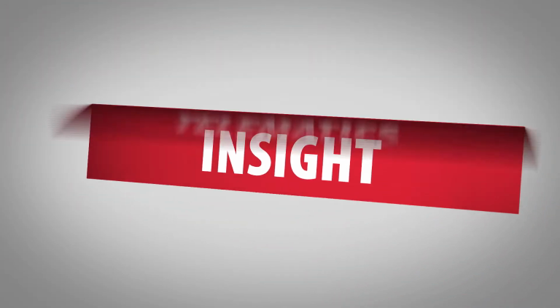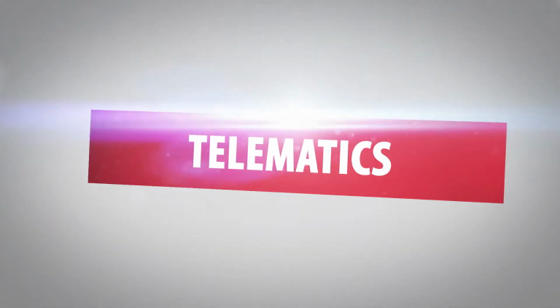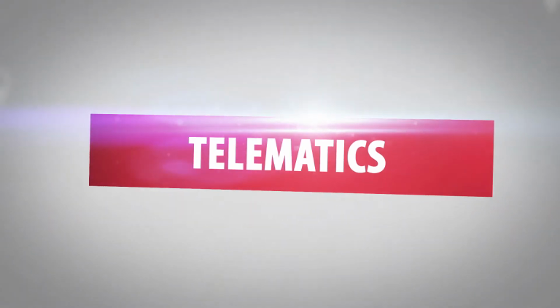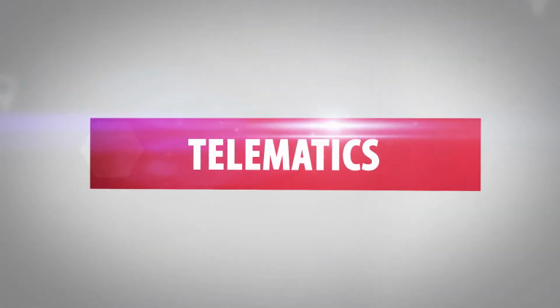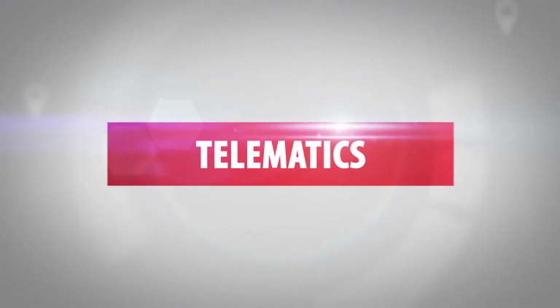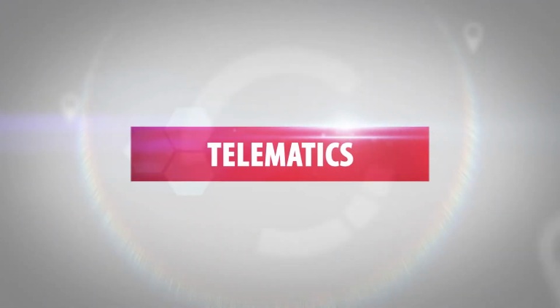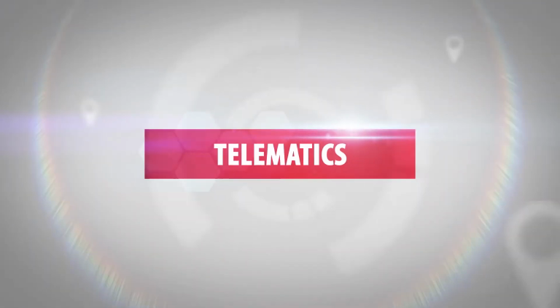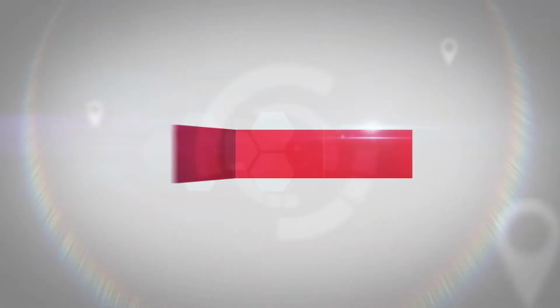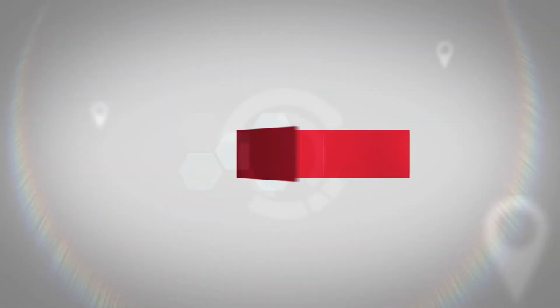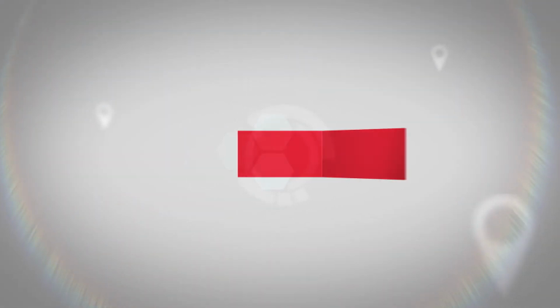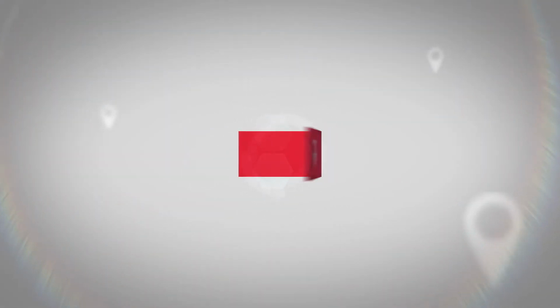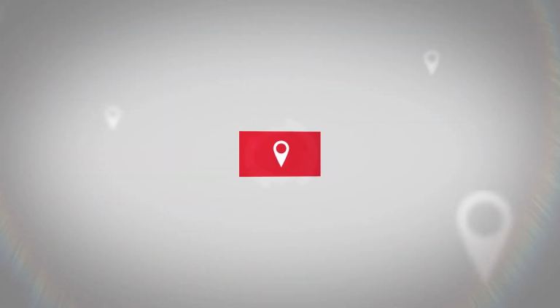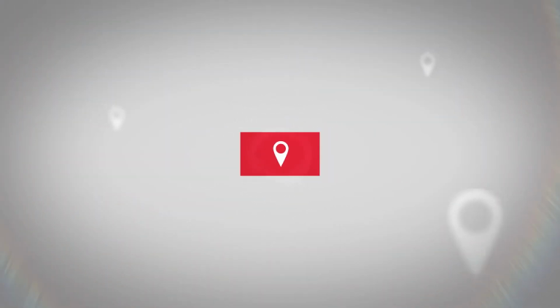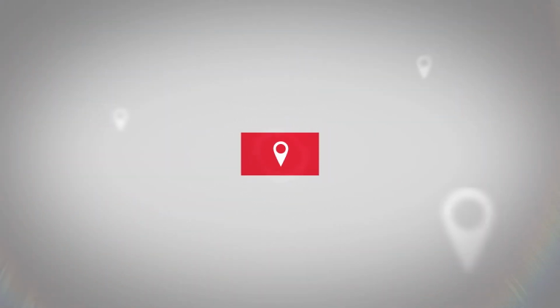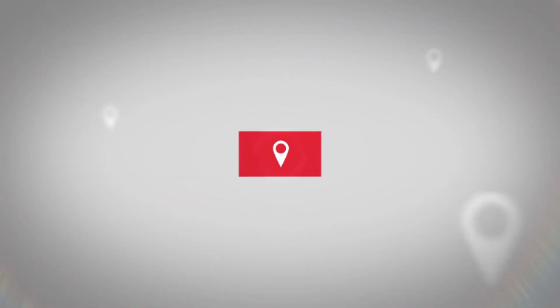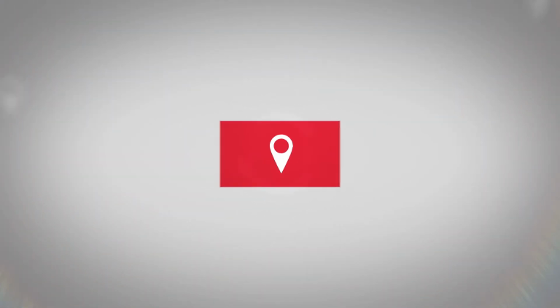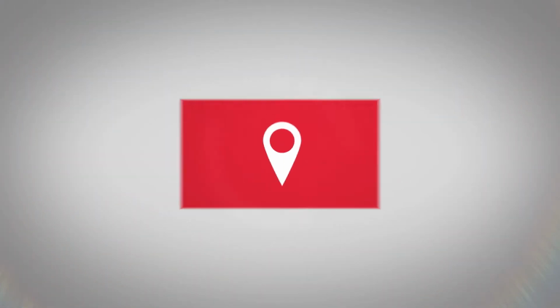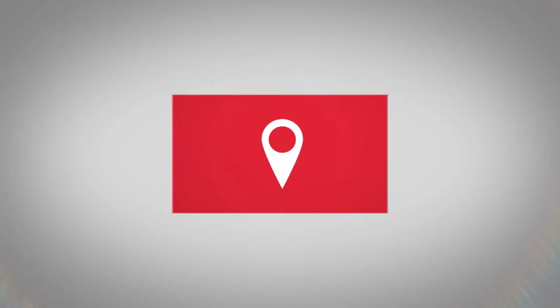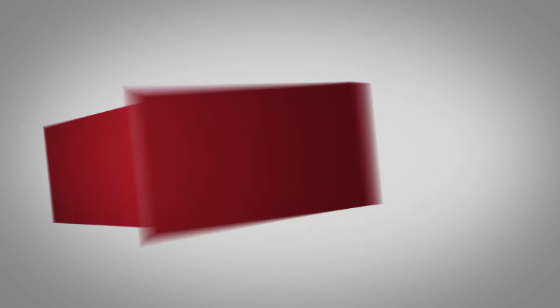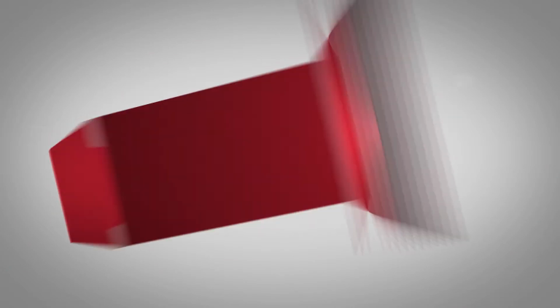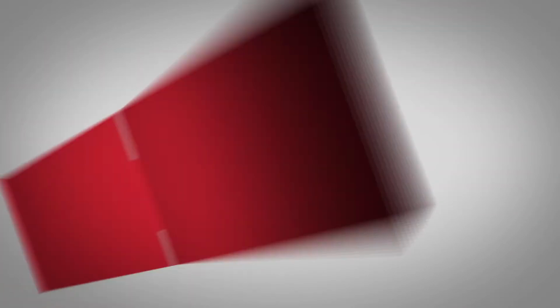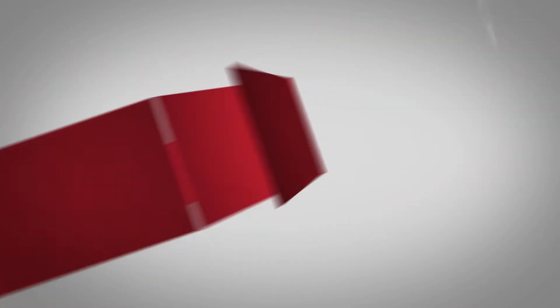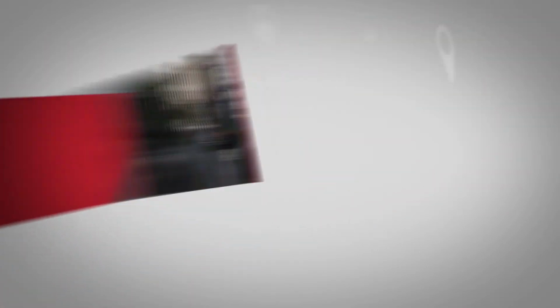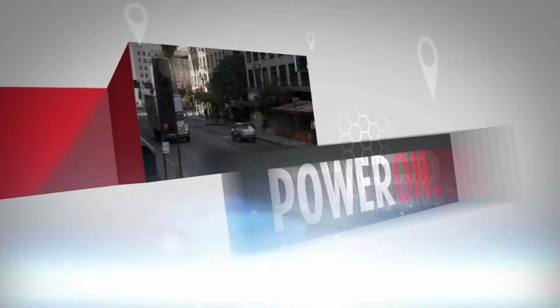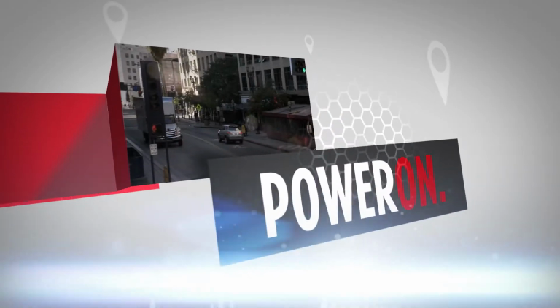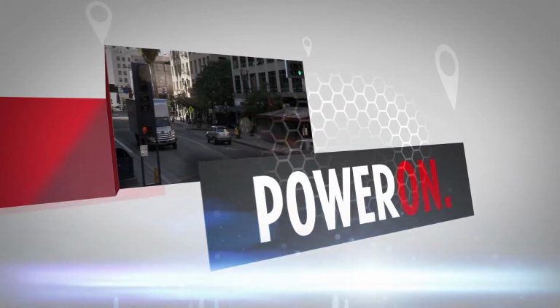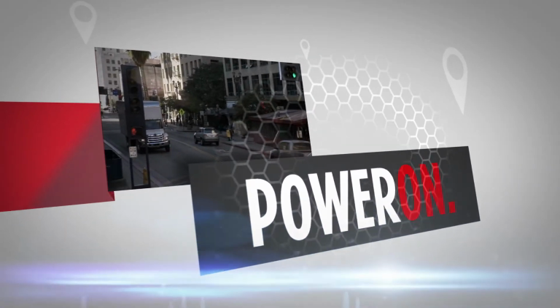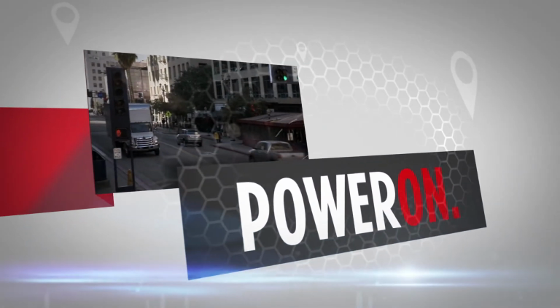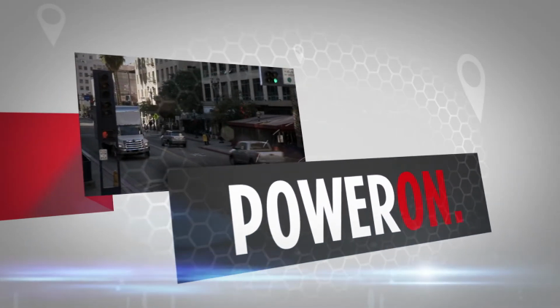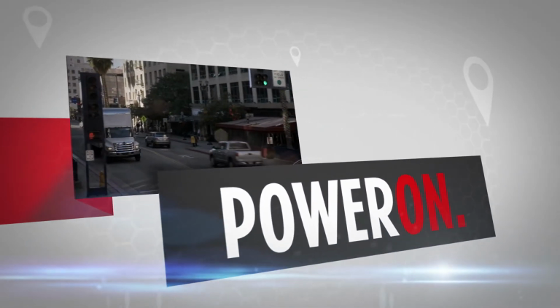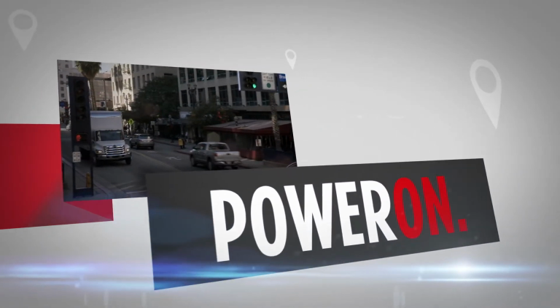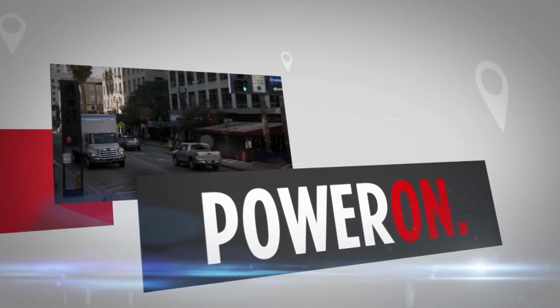Telematics by Hino Insight — the industry's first fully integrated connected vehicle.